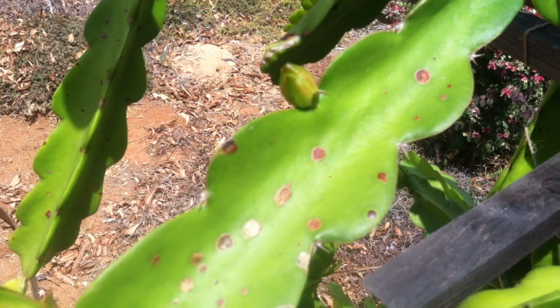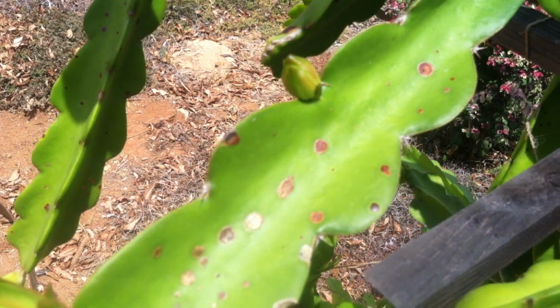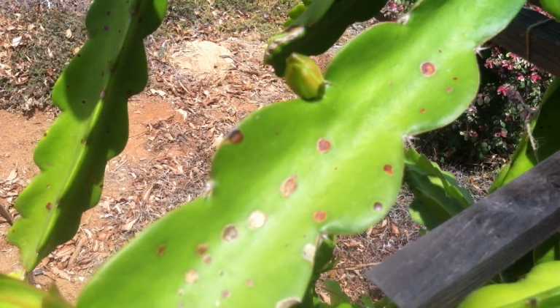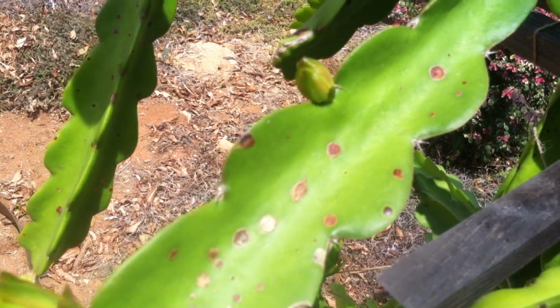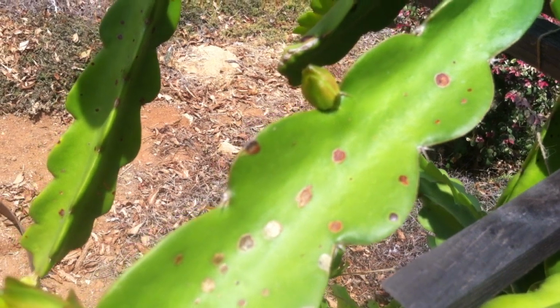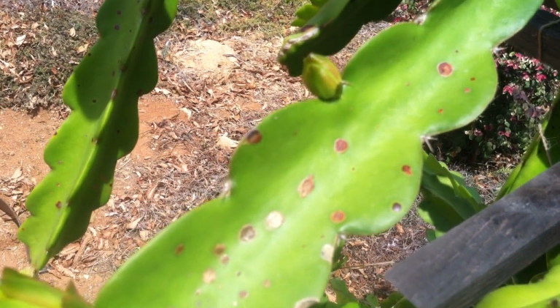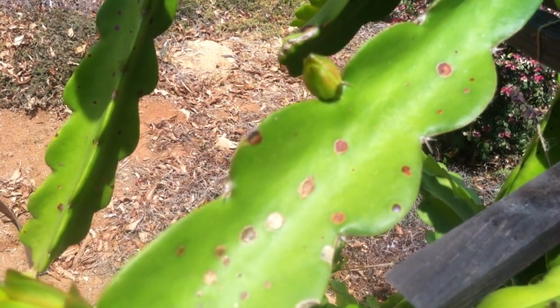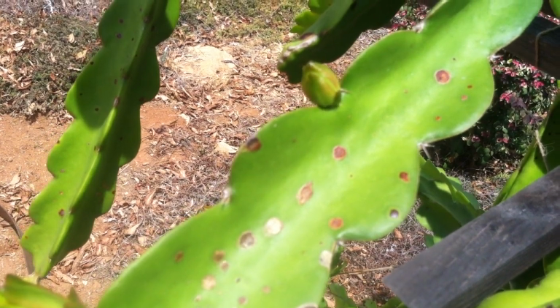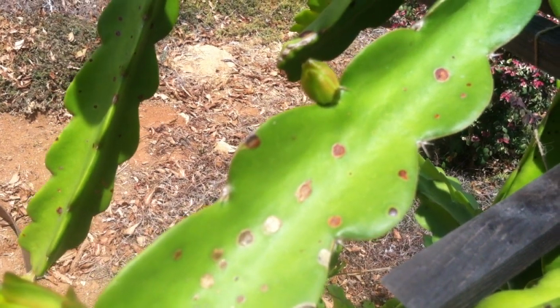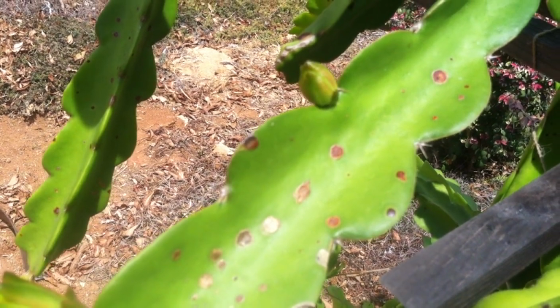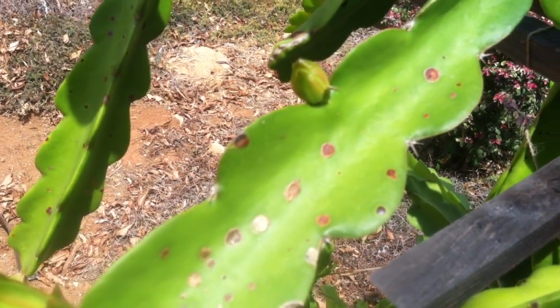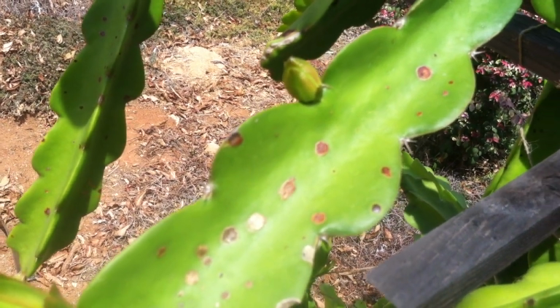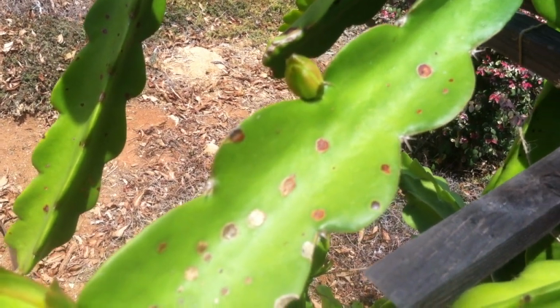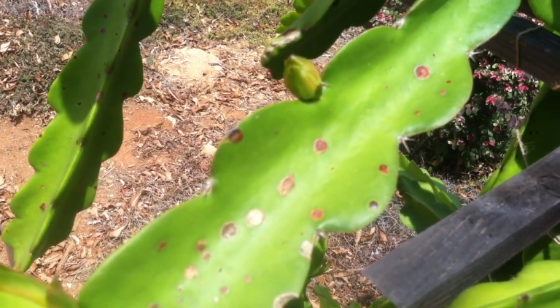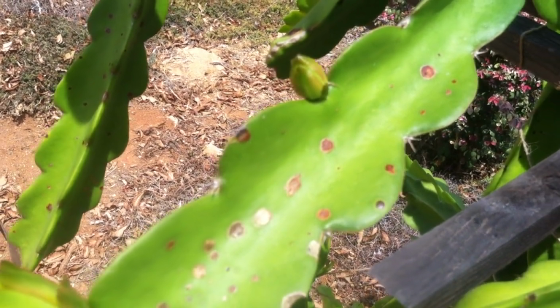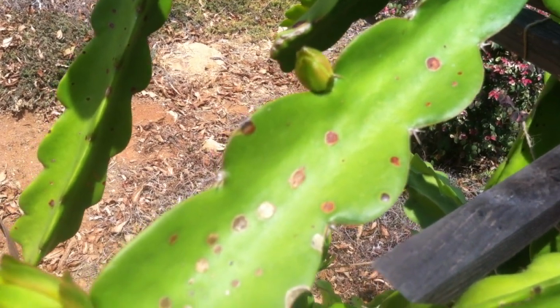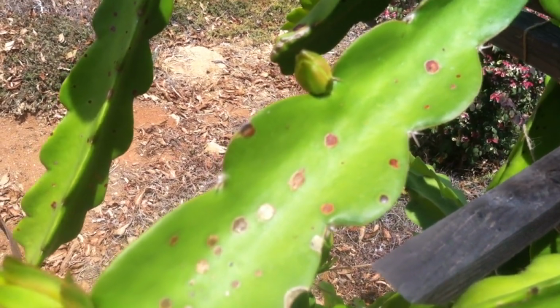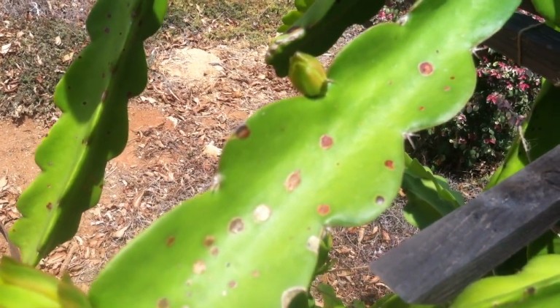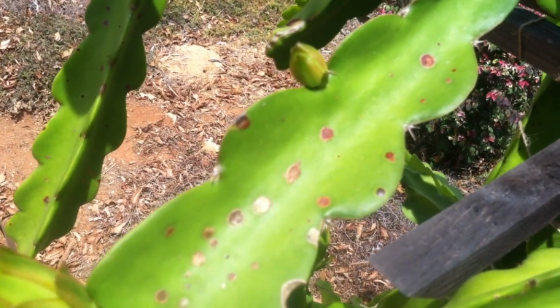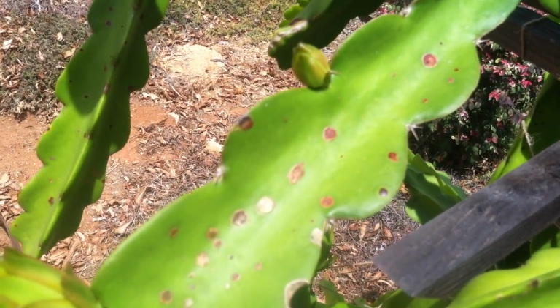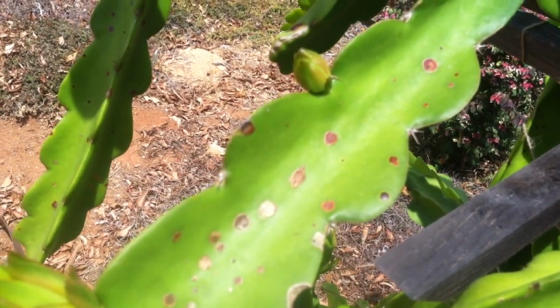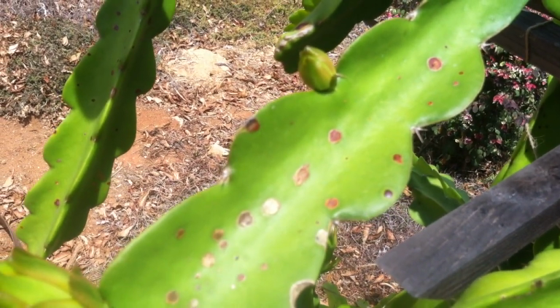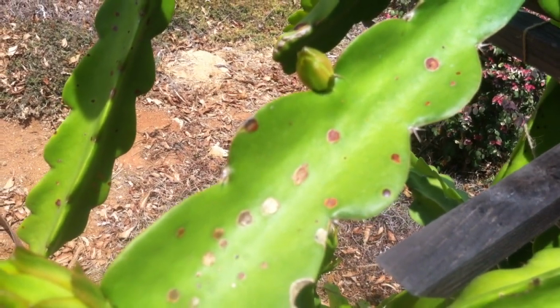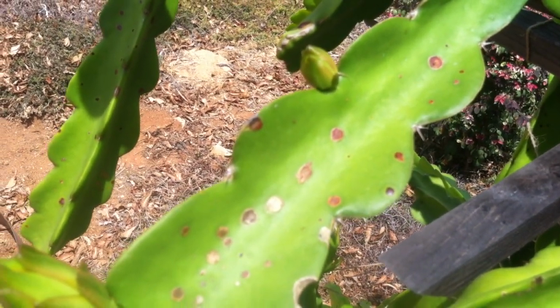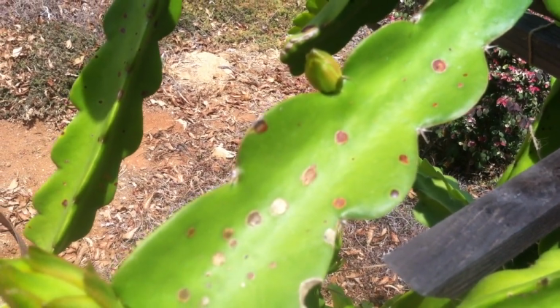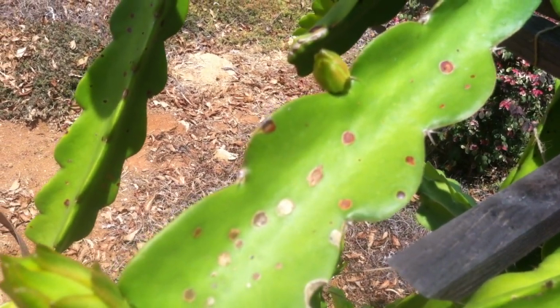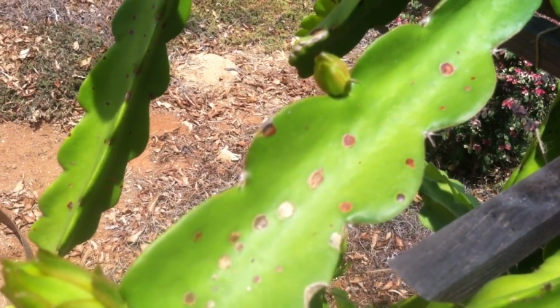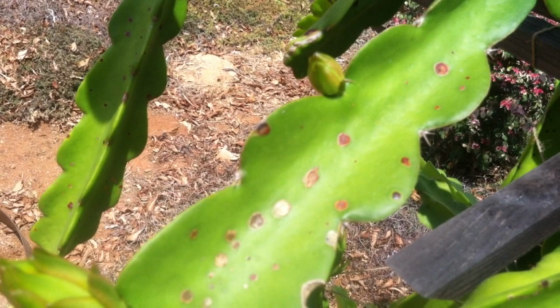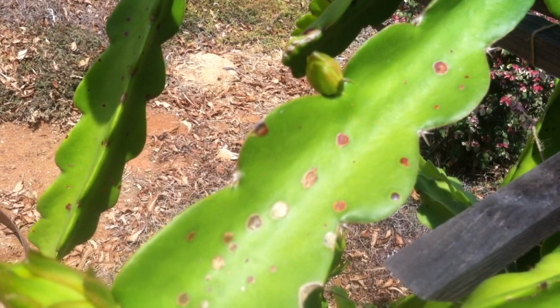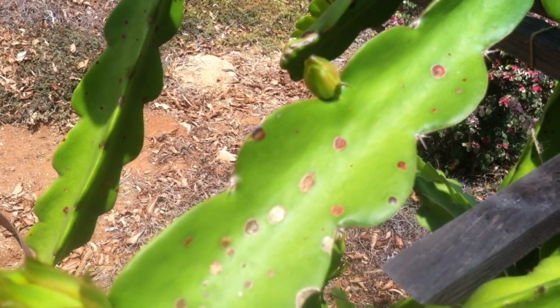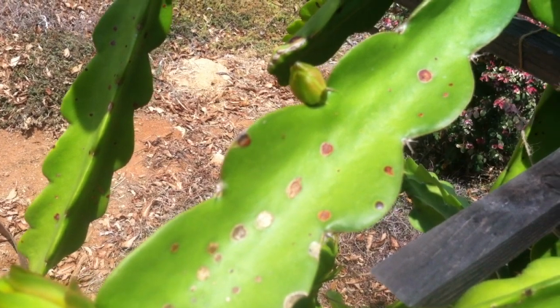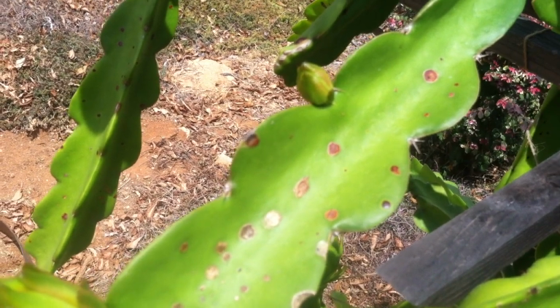It's Tom Osborne from TastyLandscape.com. Today I'm going to show you how a dragon fruit is formed.